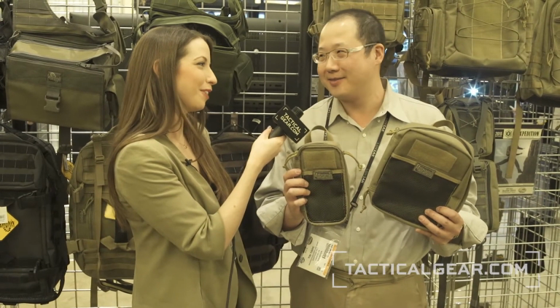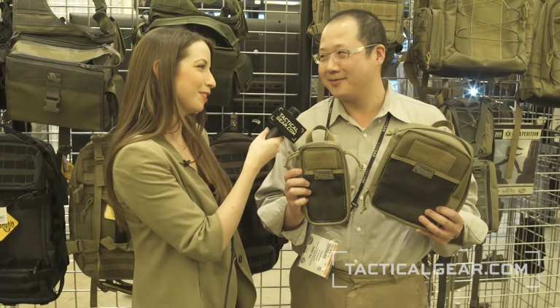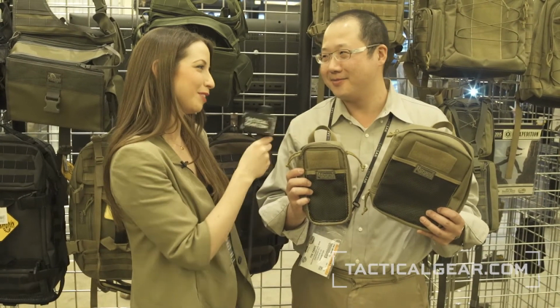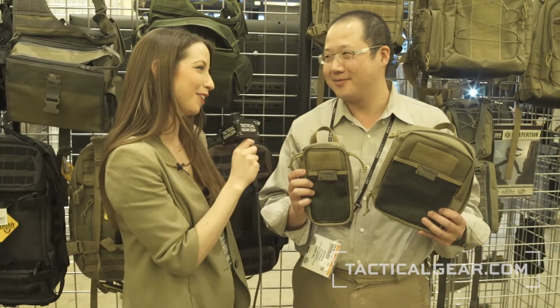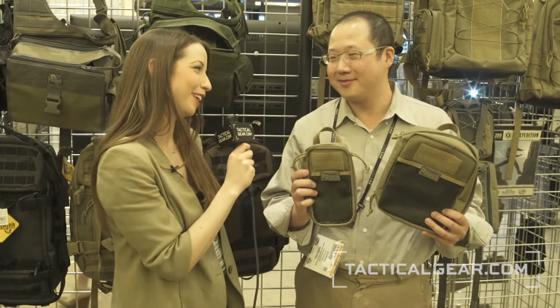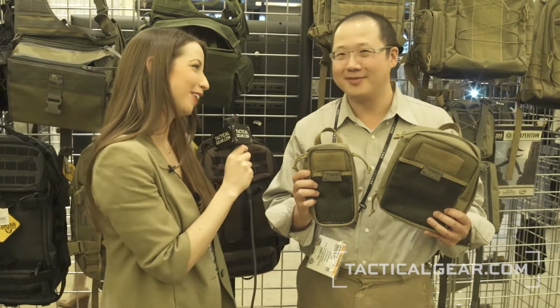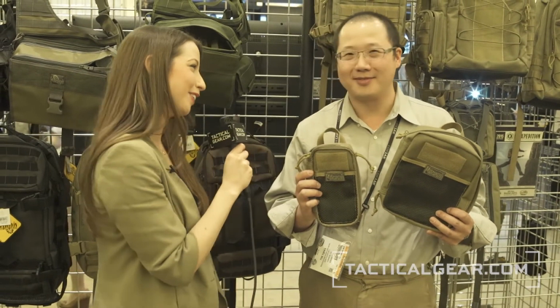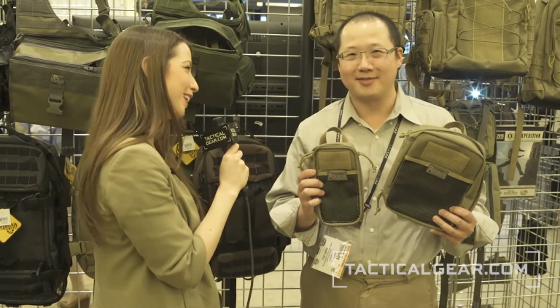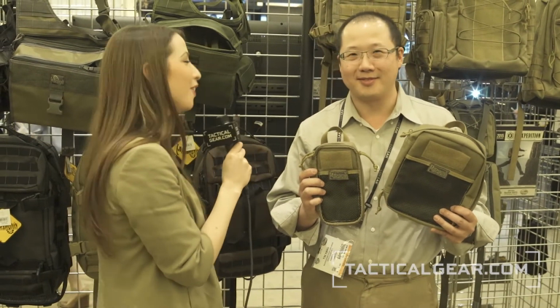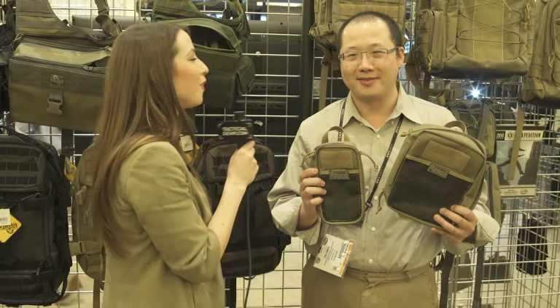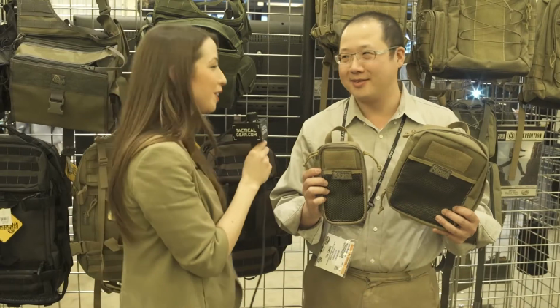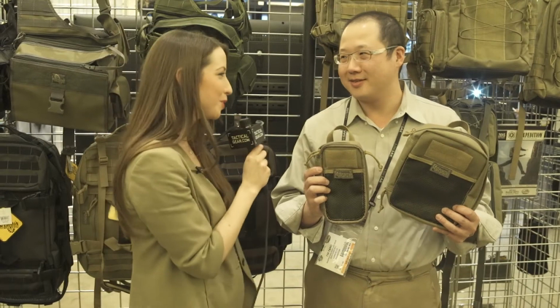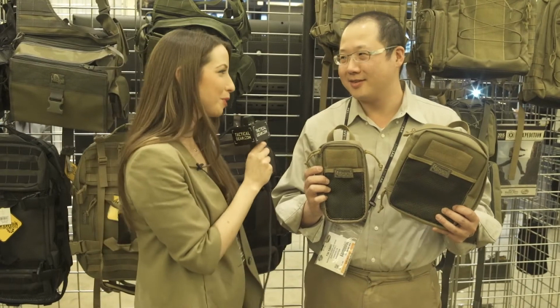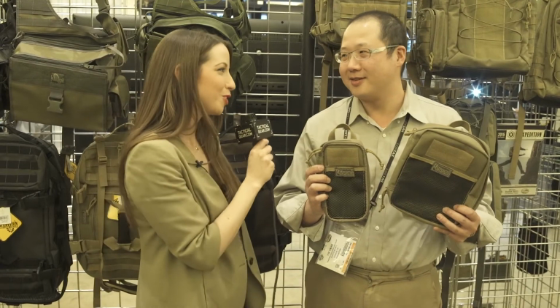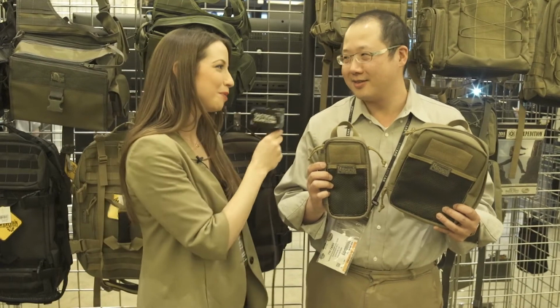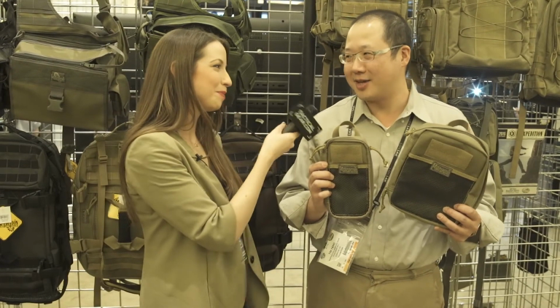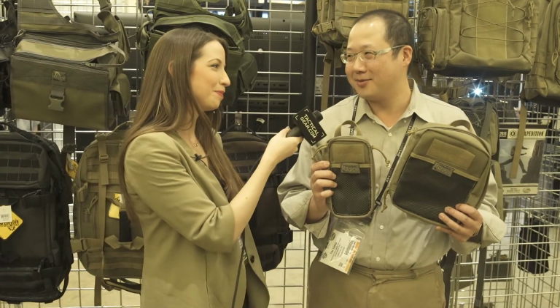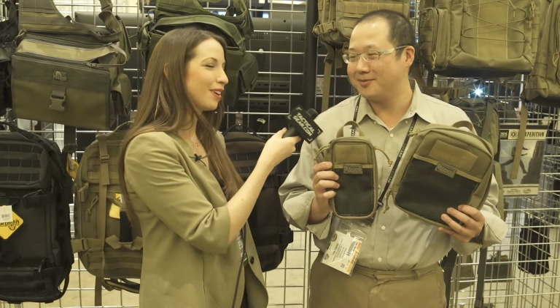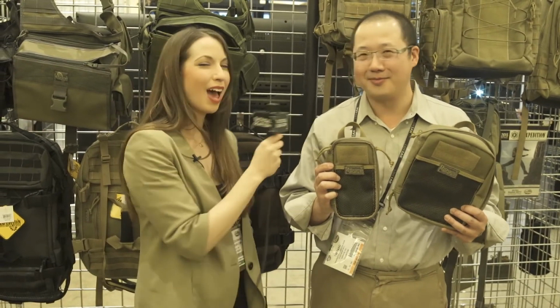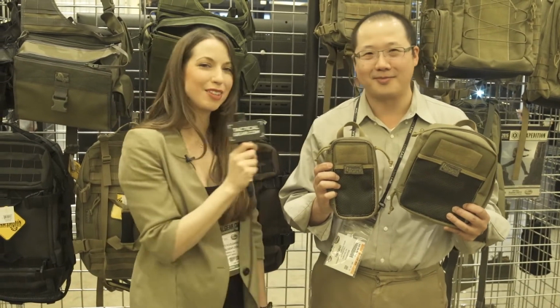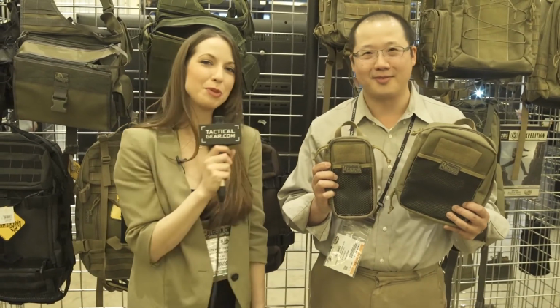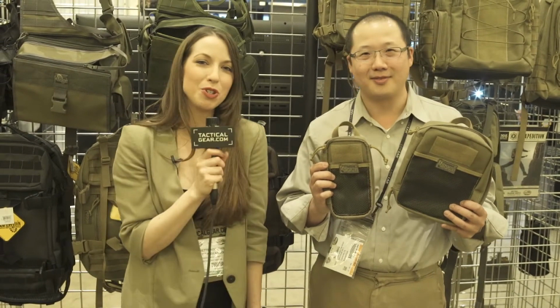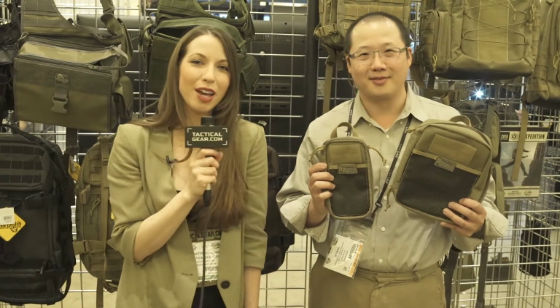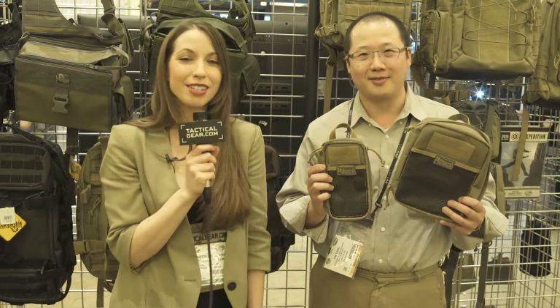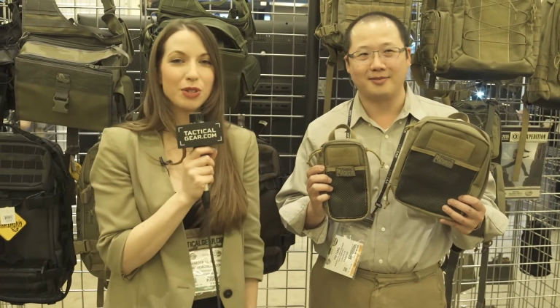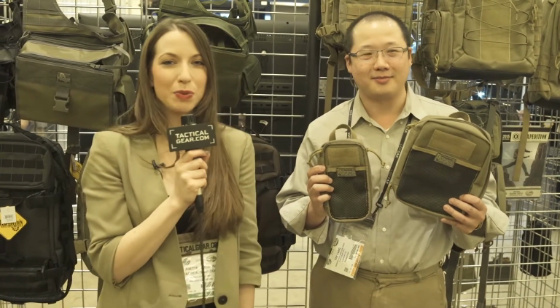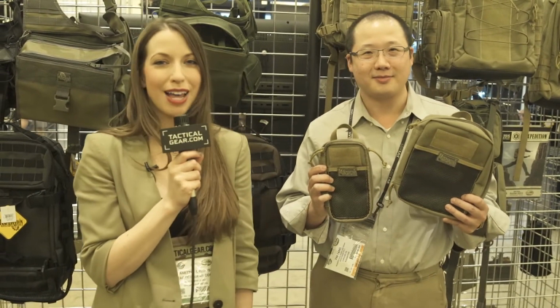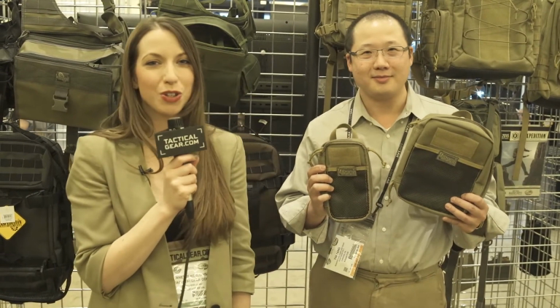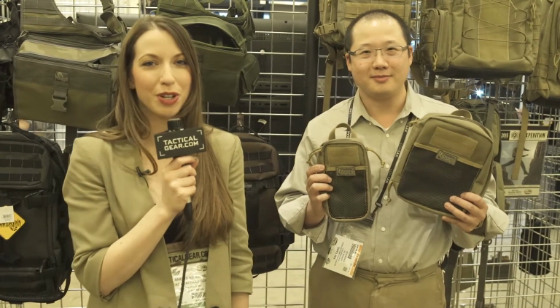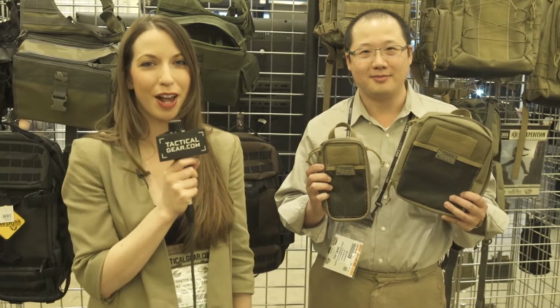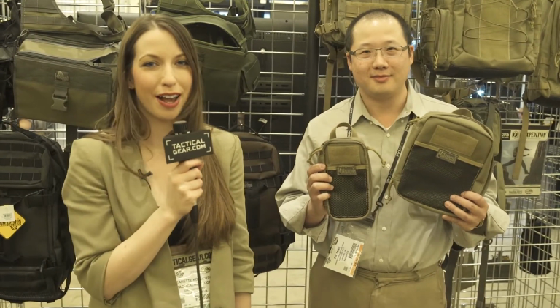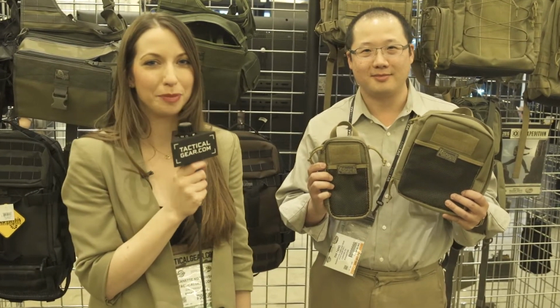Definitely funny. Well, thank you so much, Tim. Thank you. And this has been Jeanette Kozlowski with TacticalGear.com.